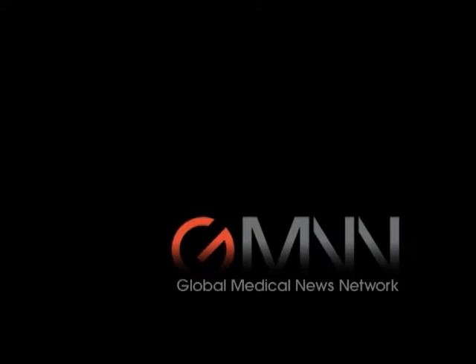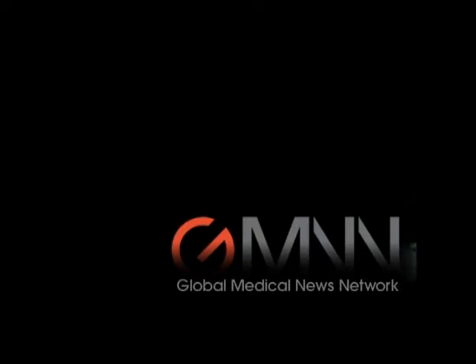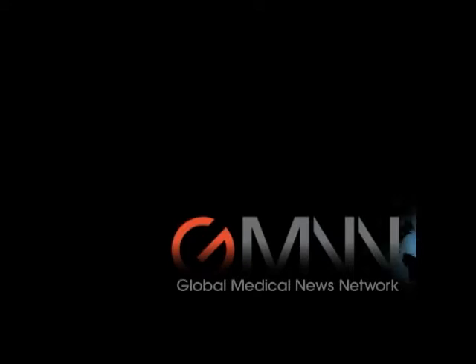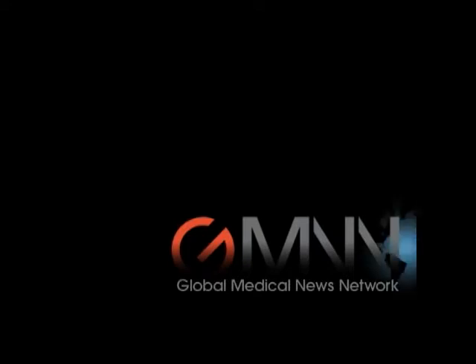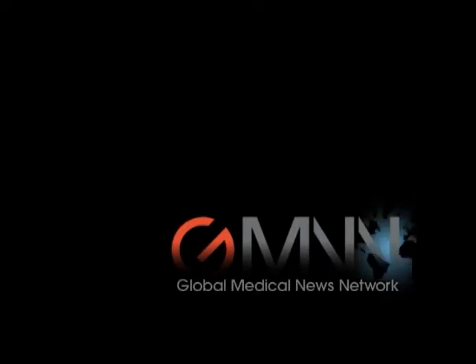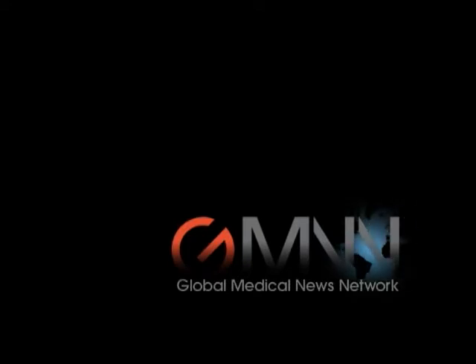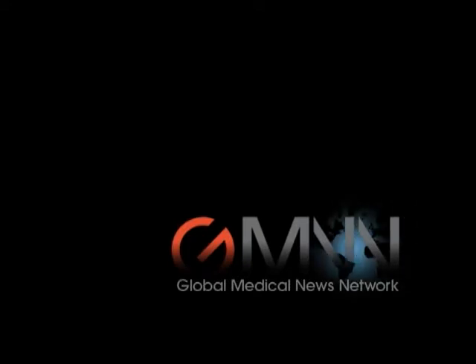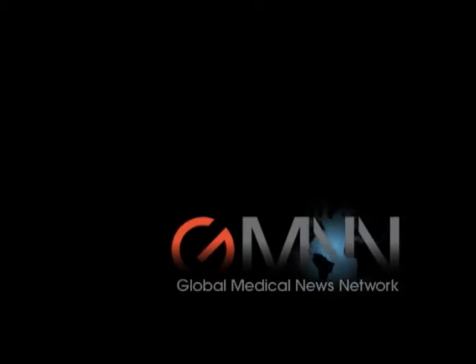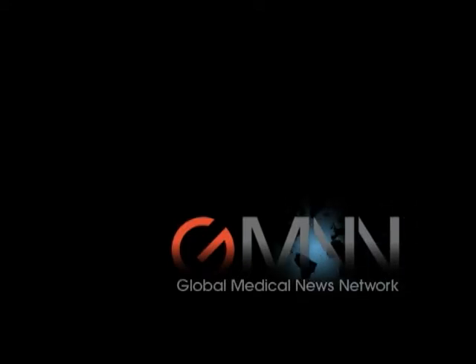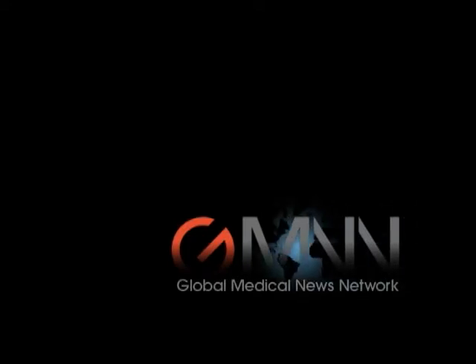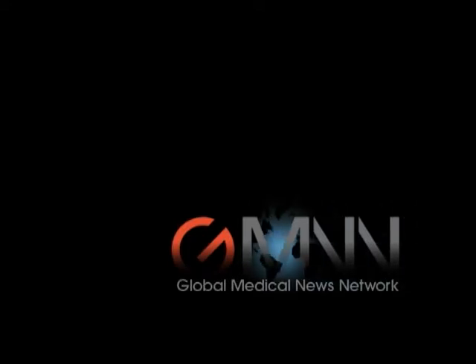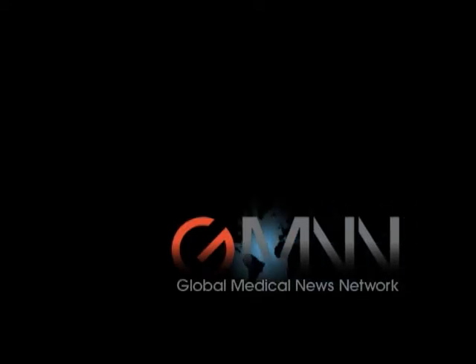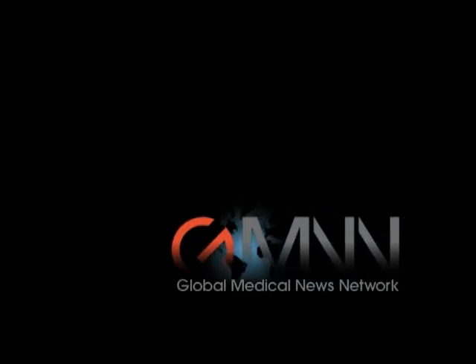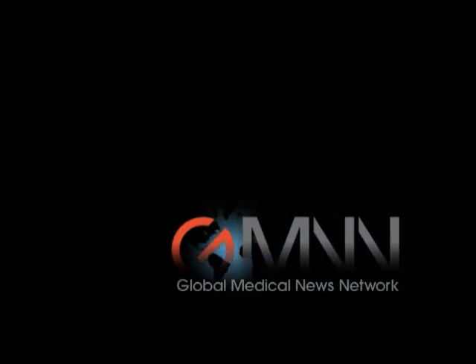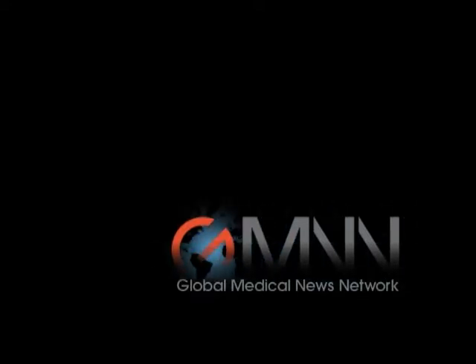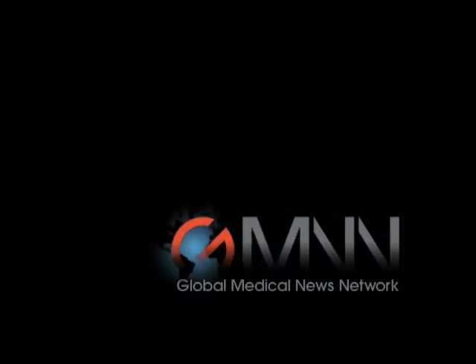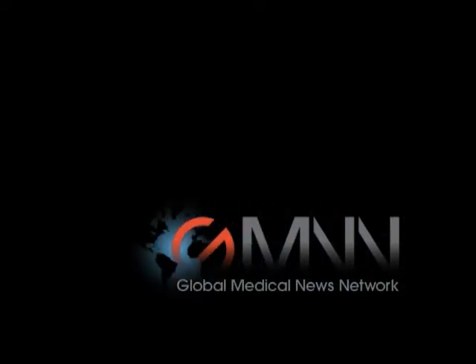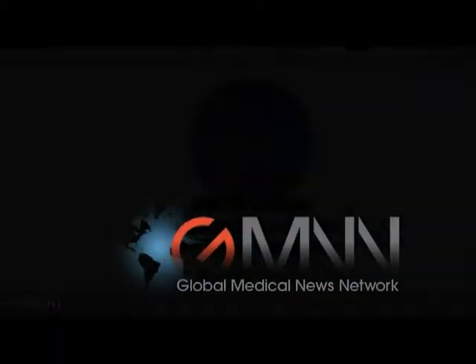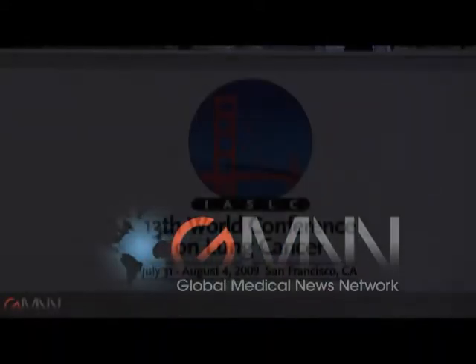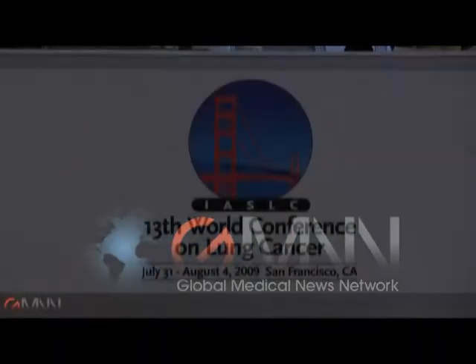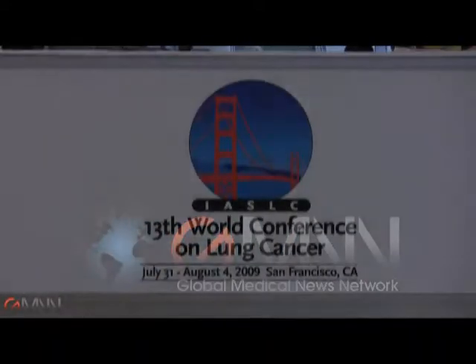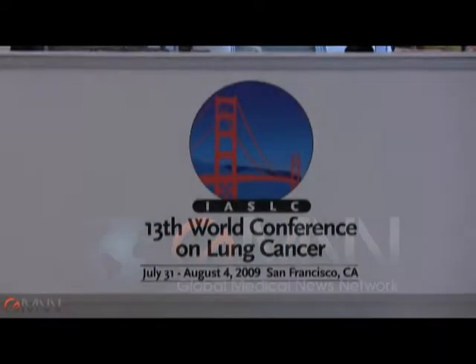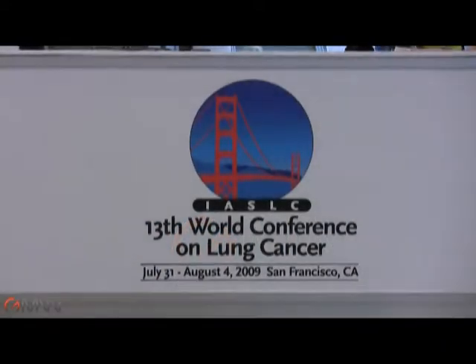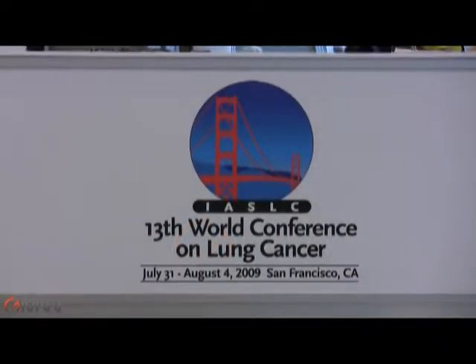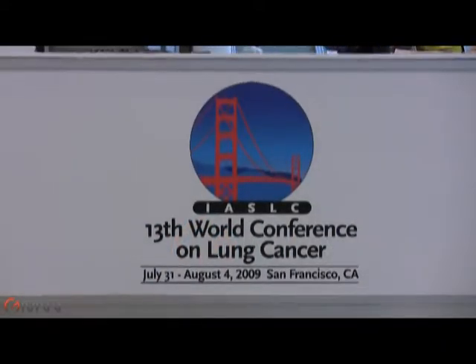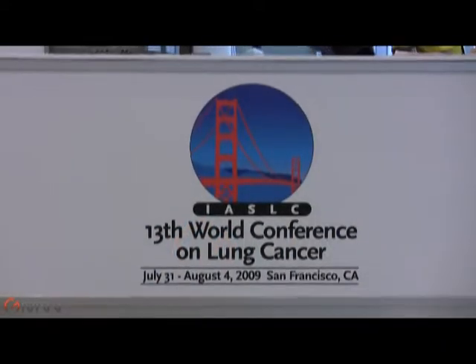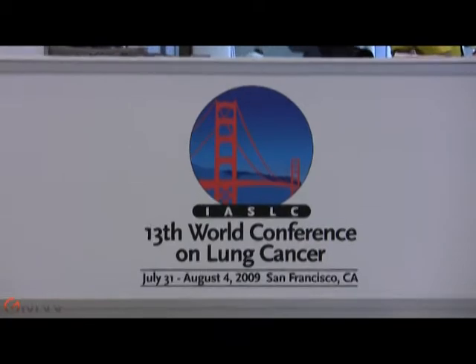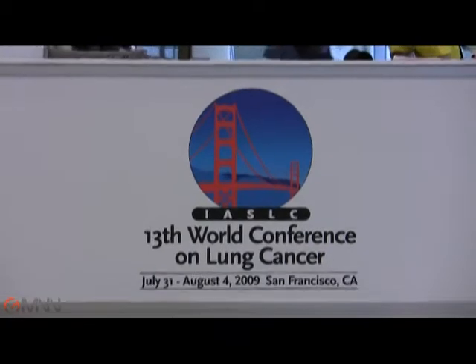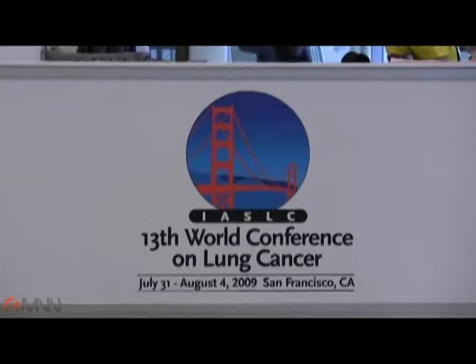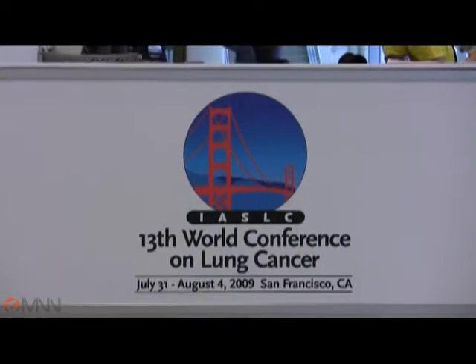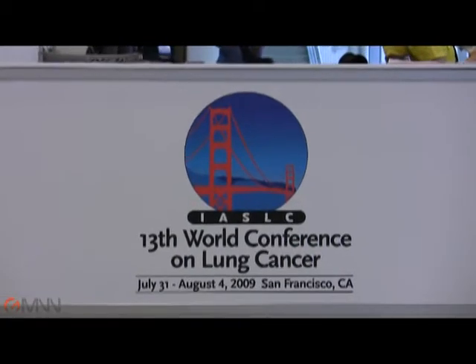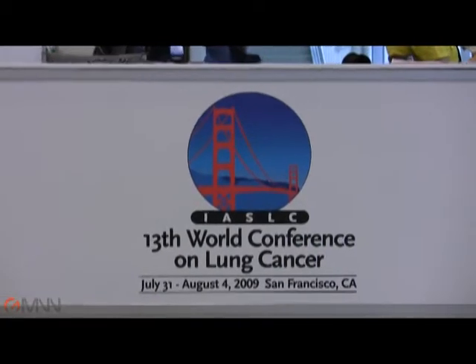This is the Global Medical News Network, and I'm Bob Finn reporting from the World Conference on Lung Cancer in San Francisco.